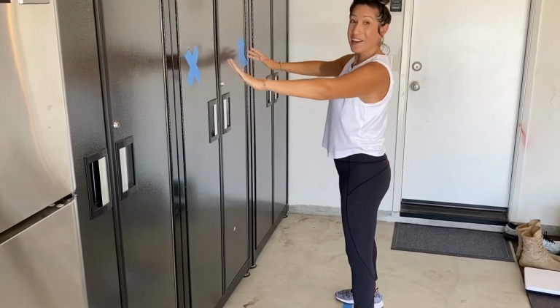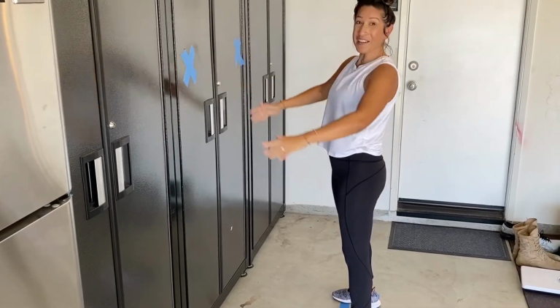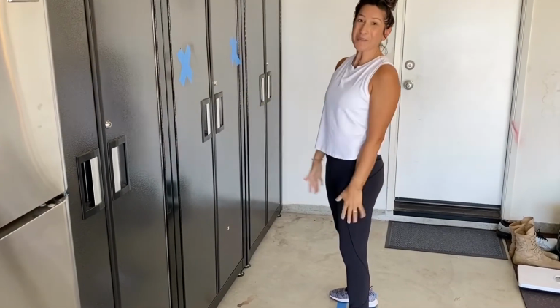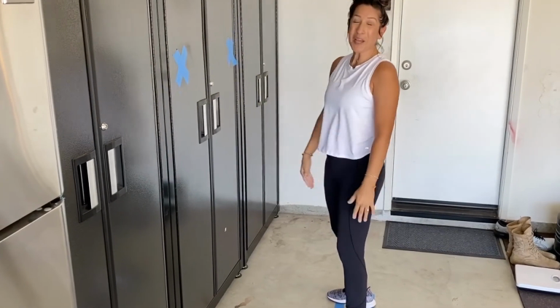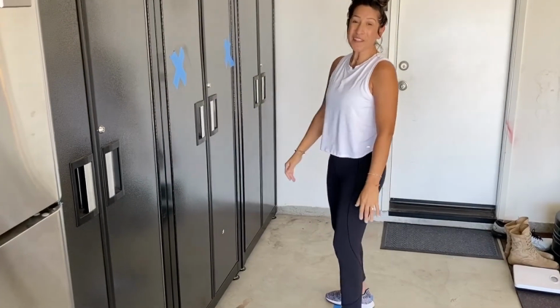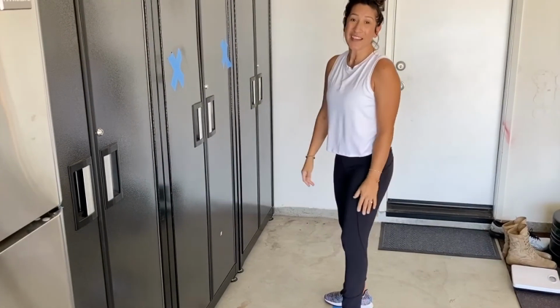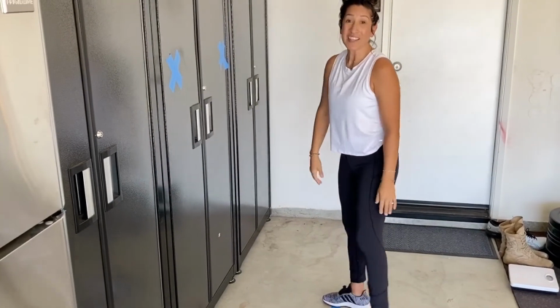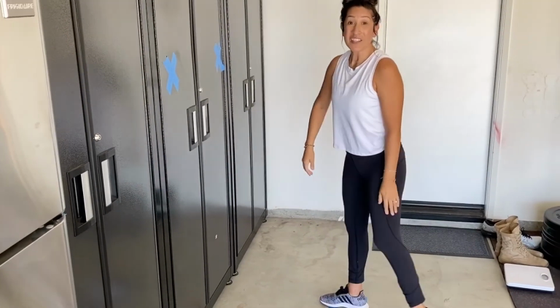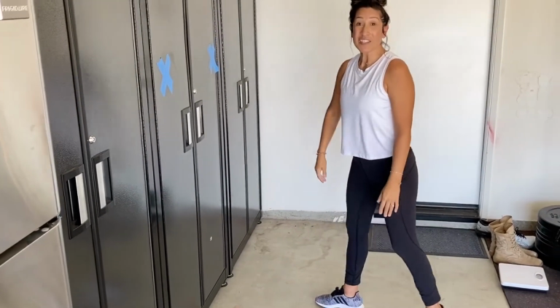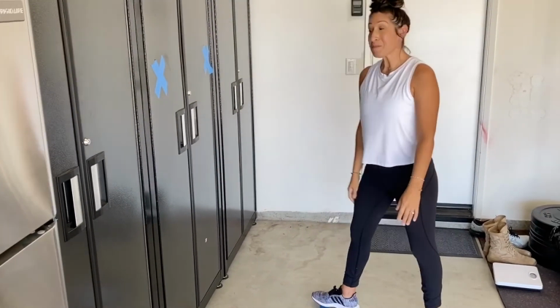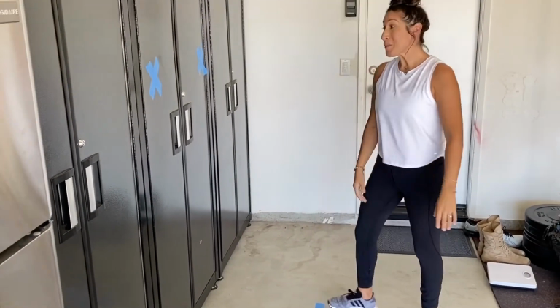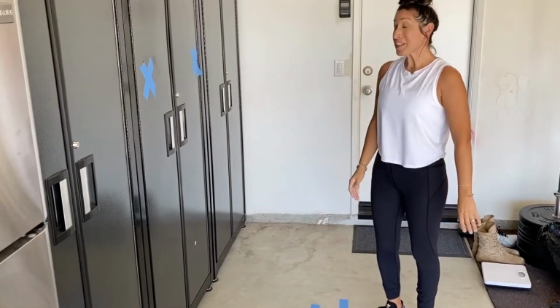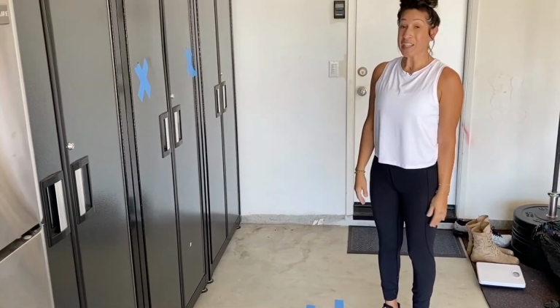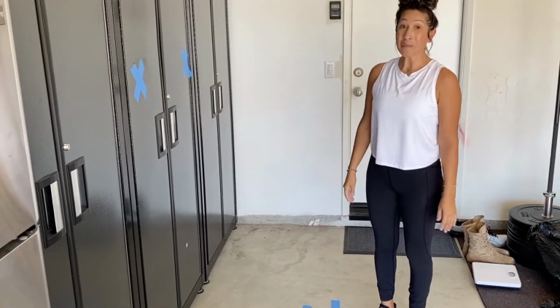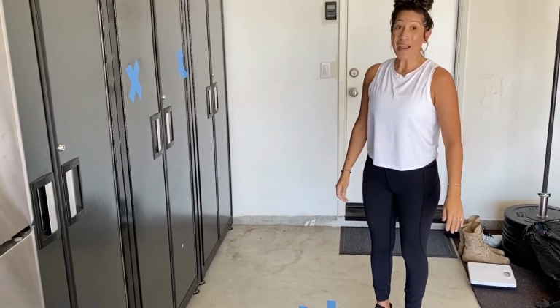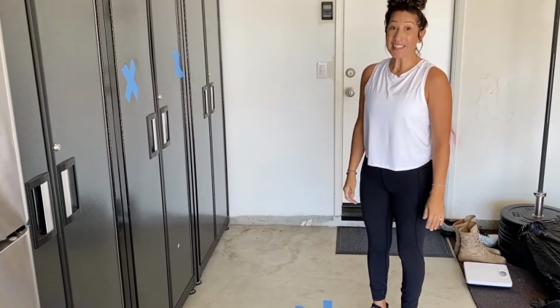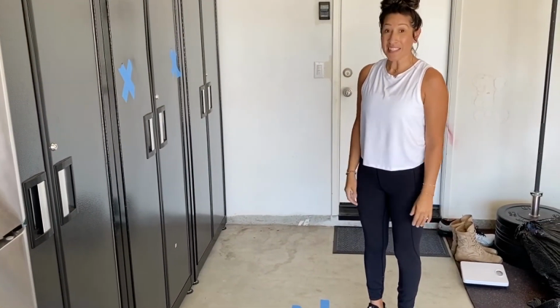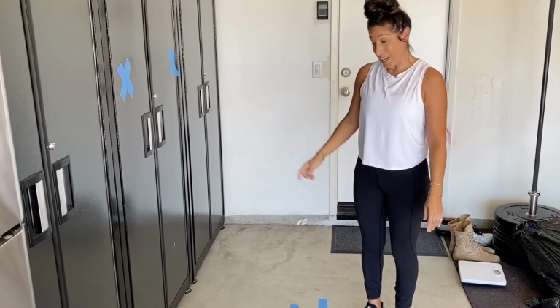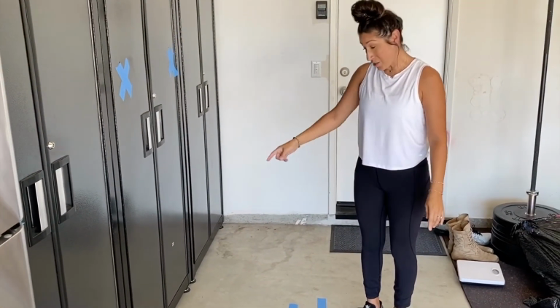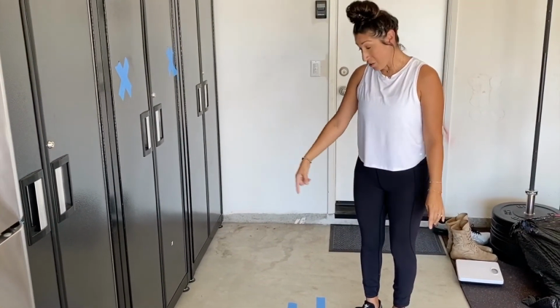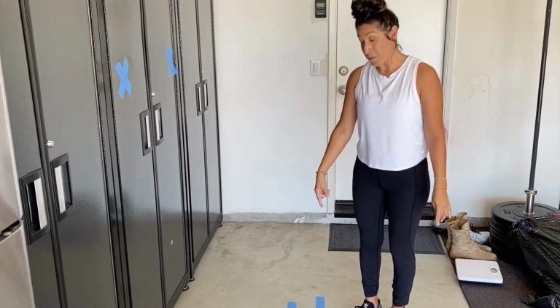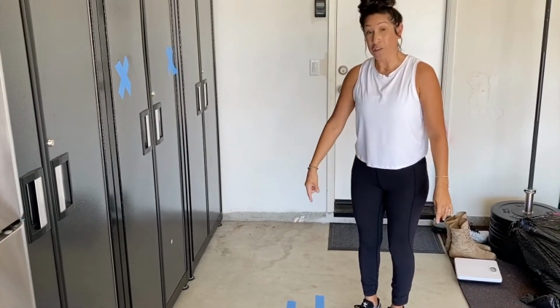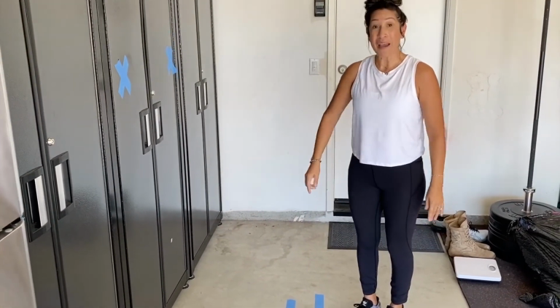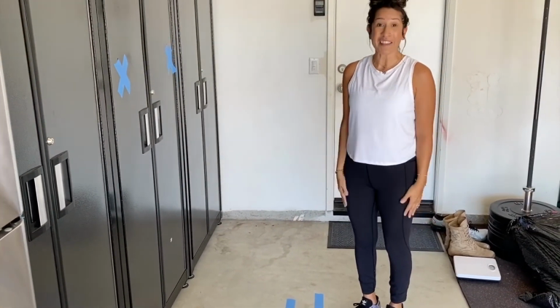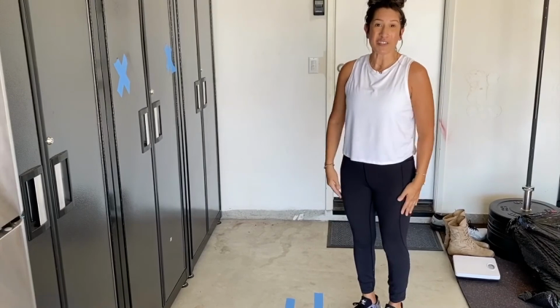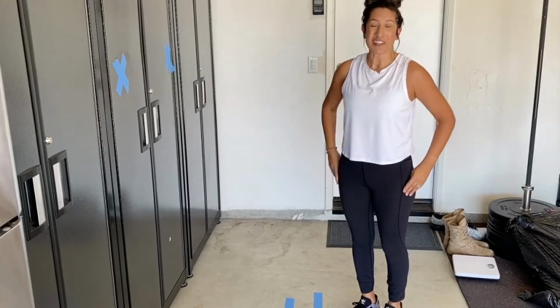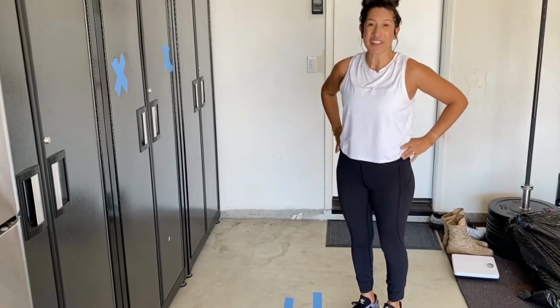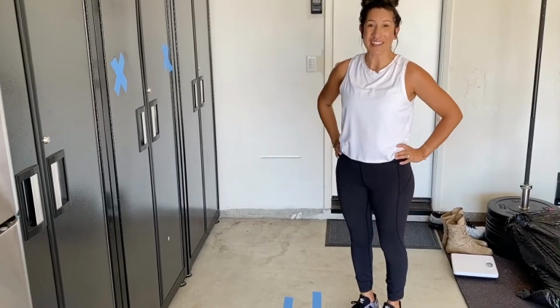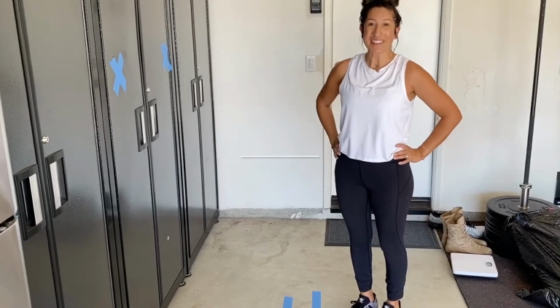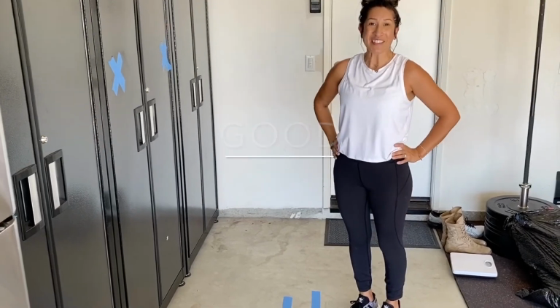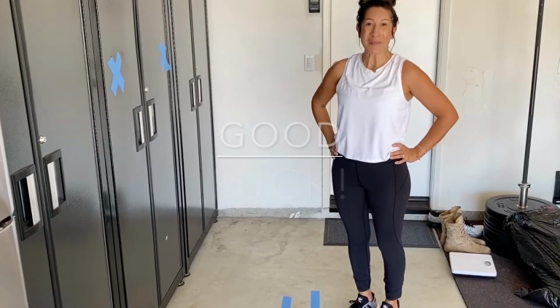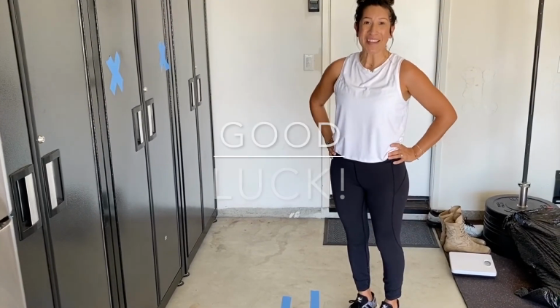Awesome job you guys! Just remember to keep practicing, and you can go further back the stronger you get. Good job guys!